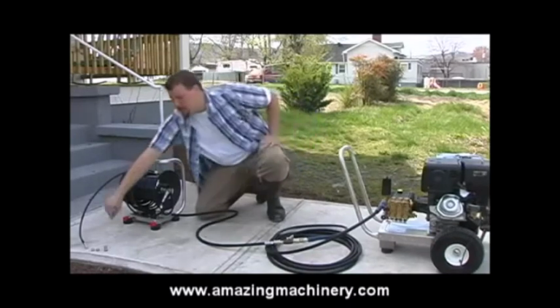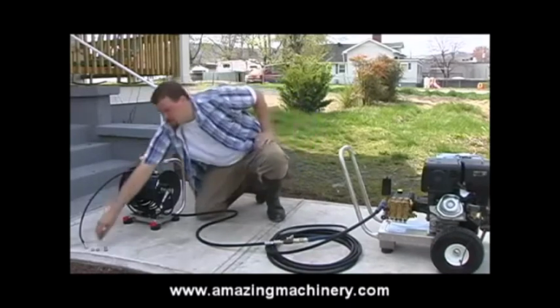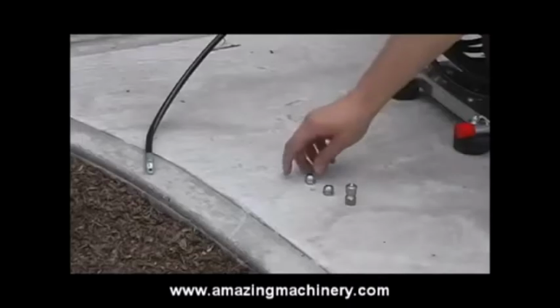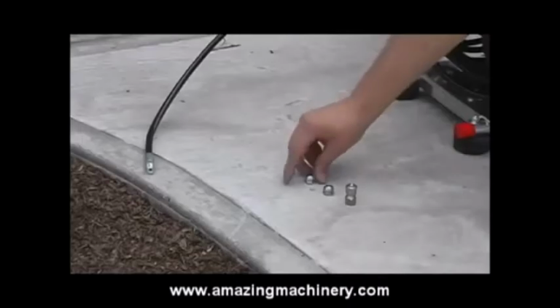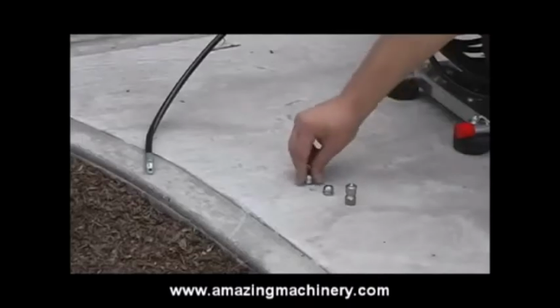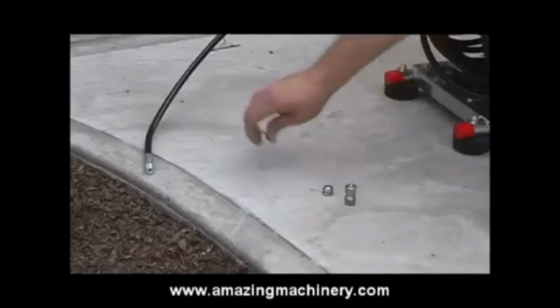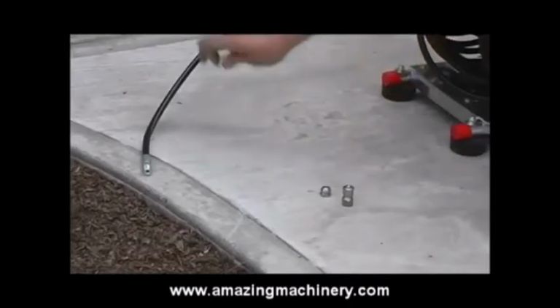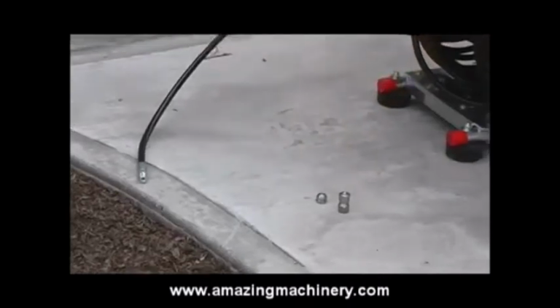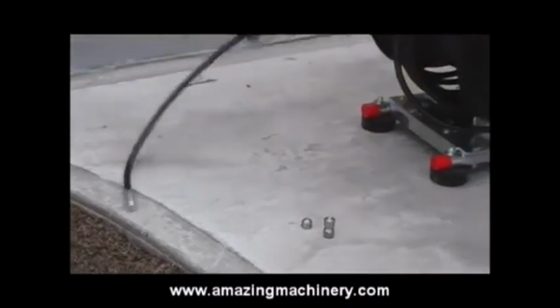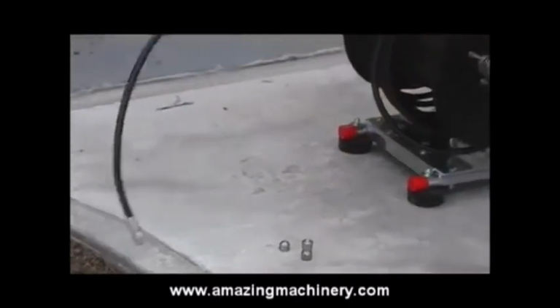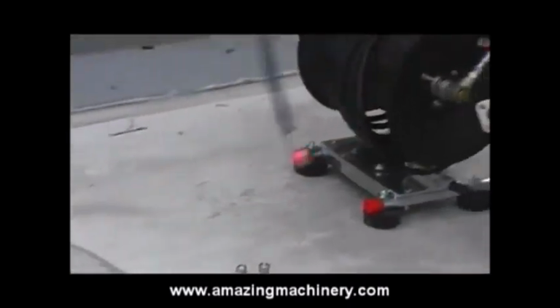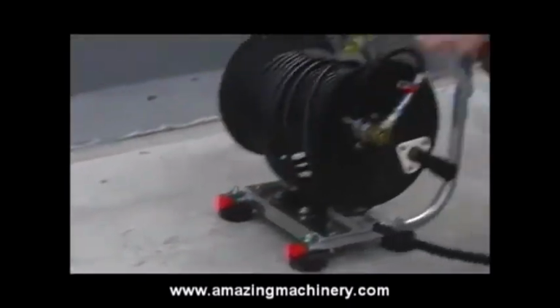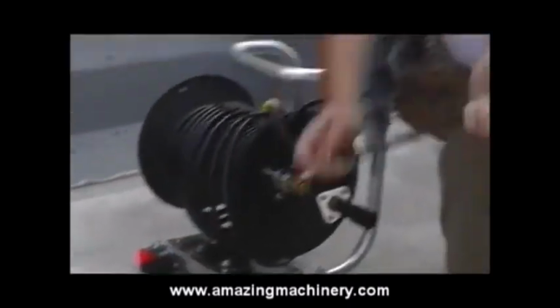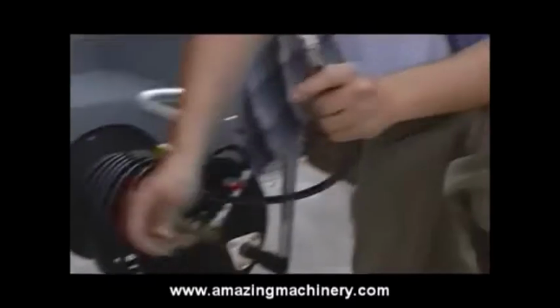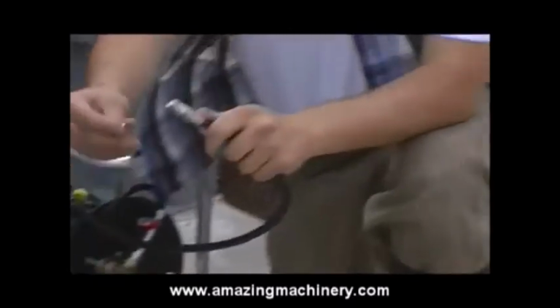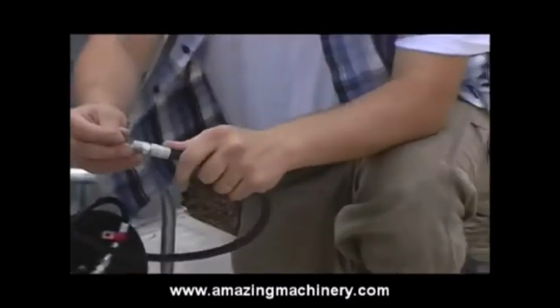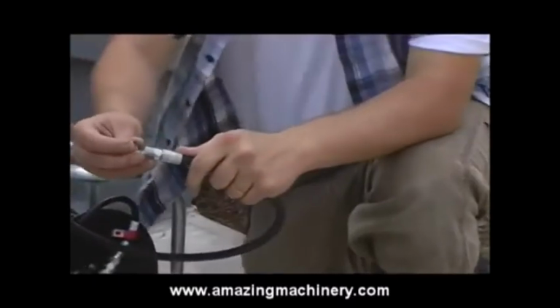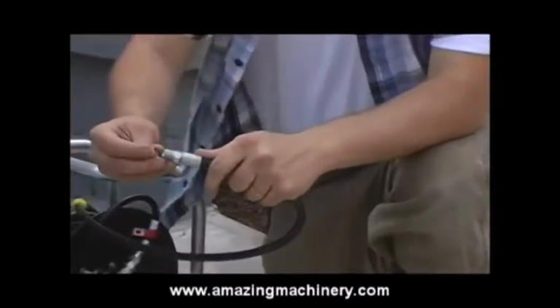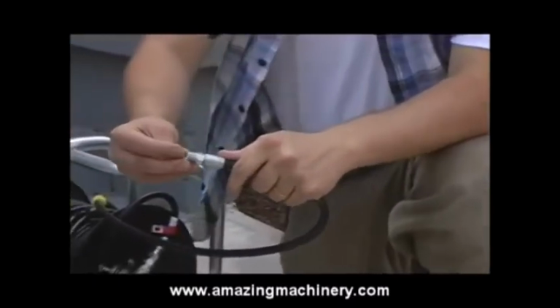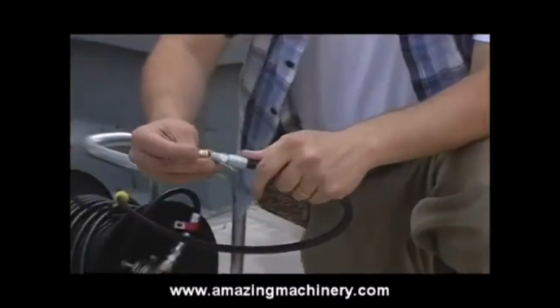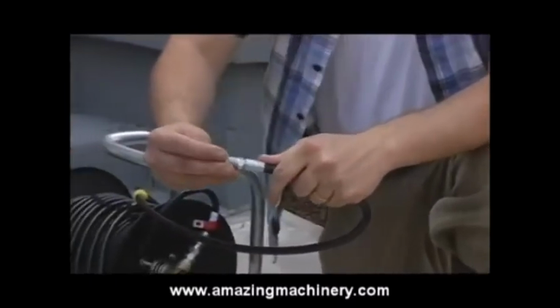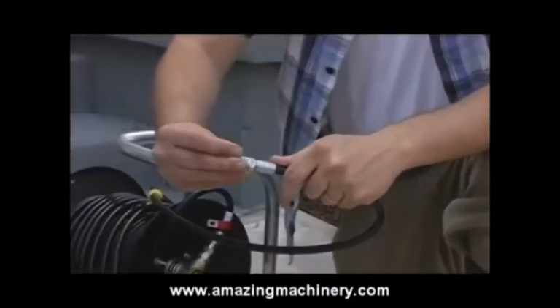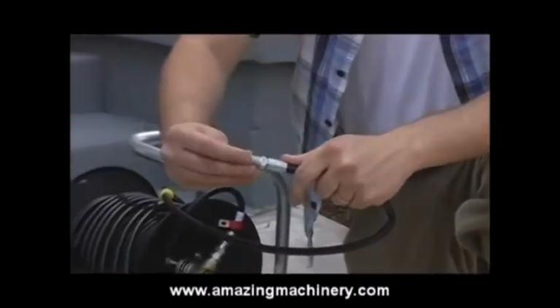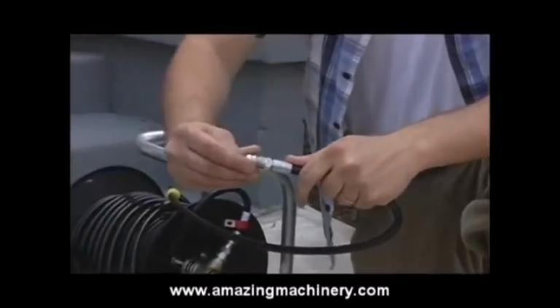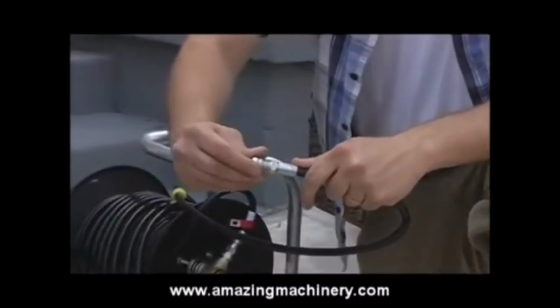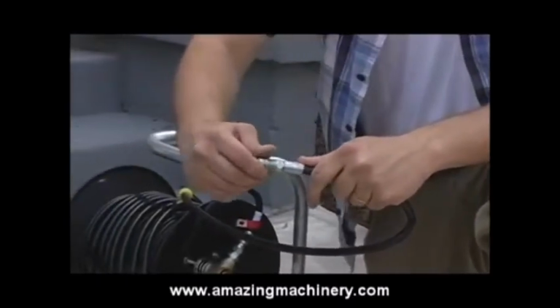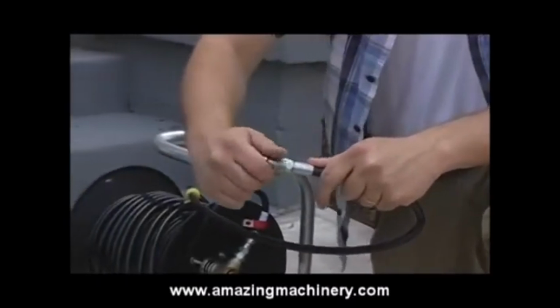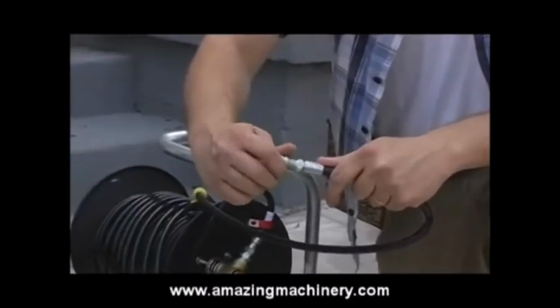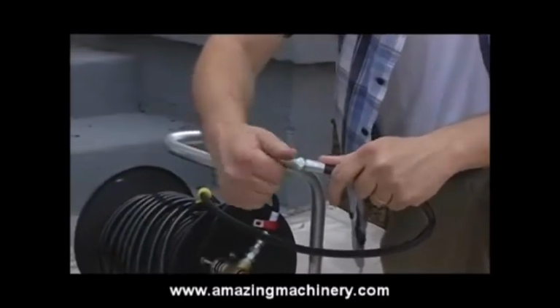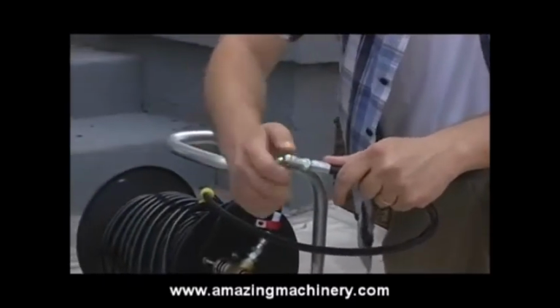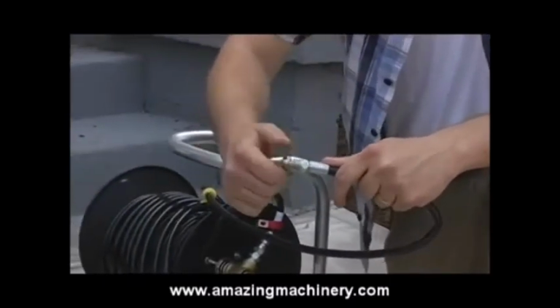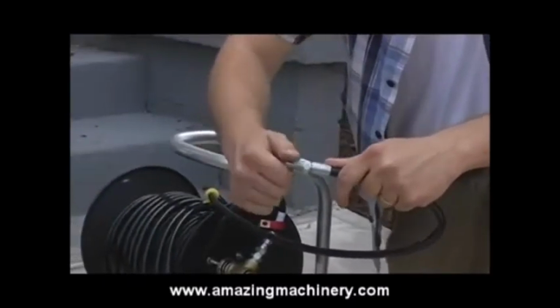In this particular case, we're going to use a laser nozzle, and we install that right onto the threads of the jitter hose using a small amount of Teflon tape.